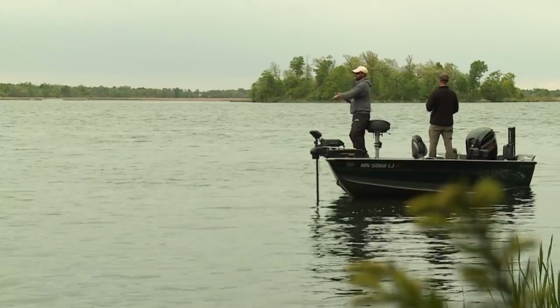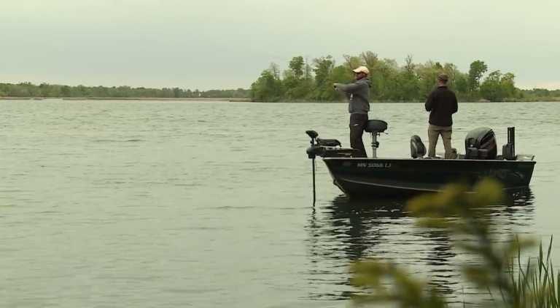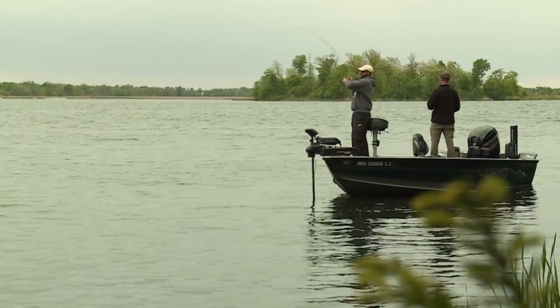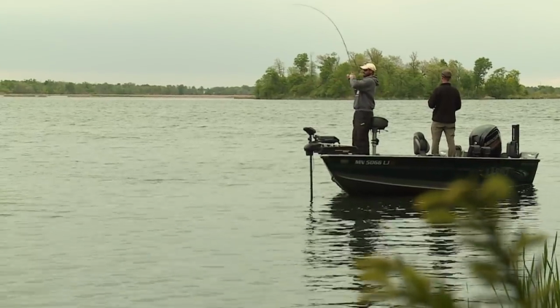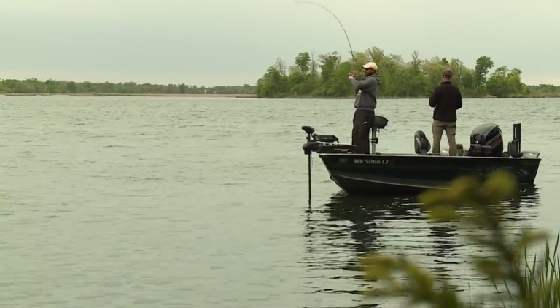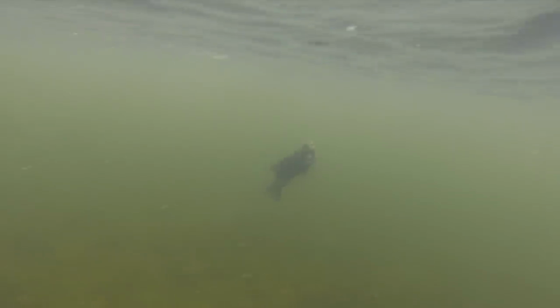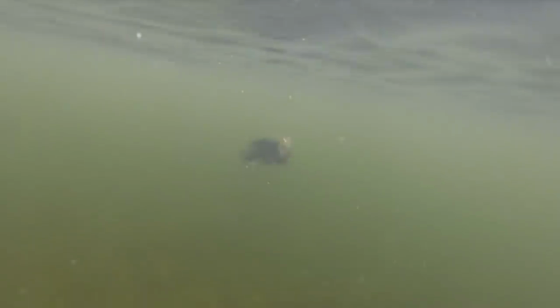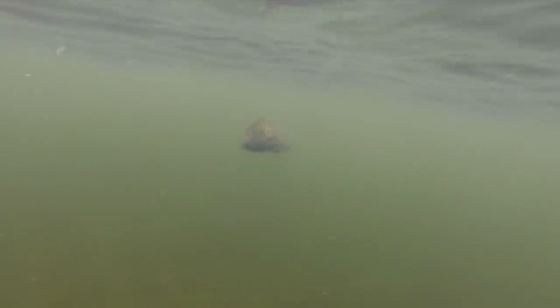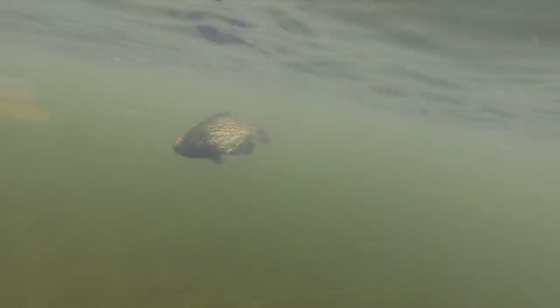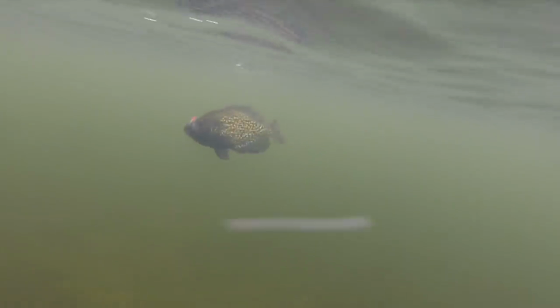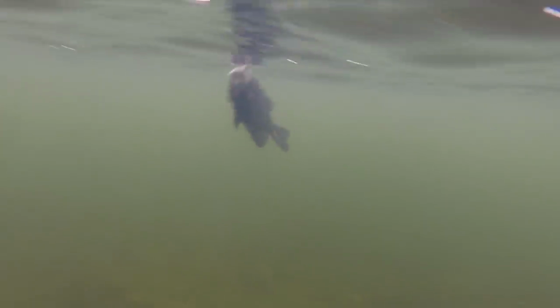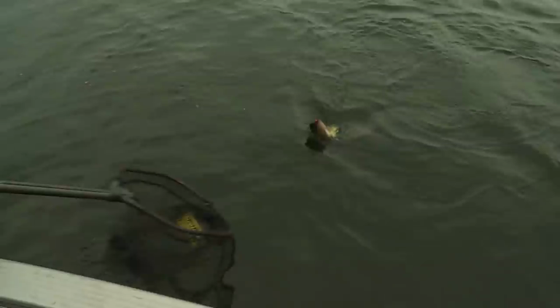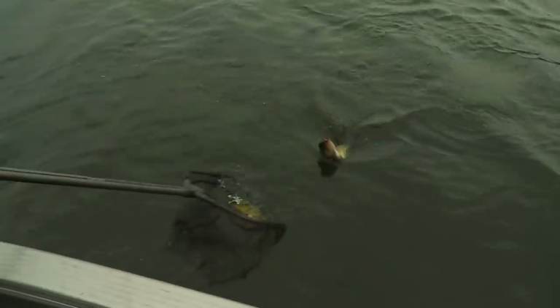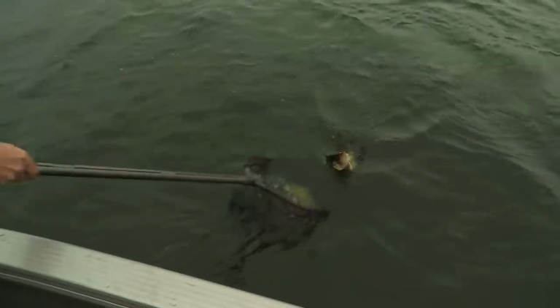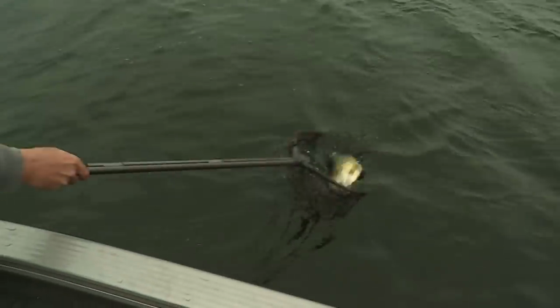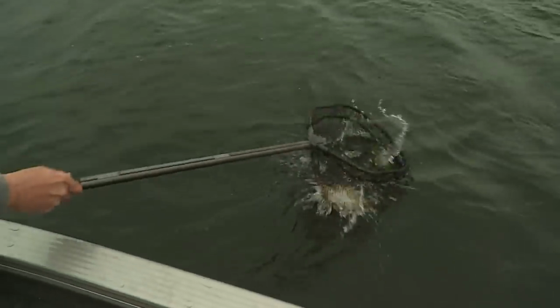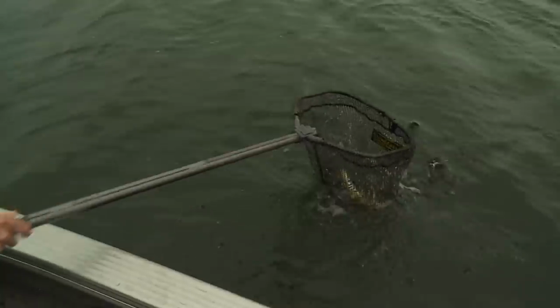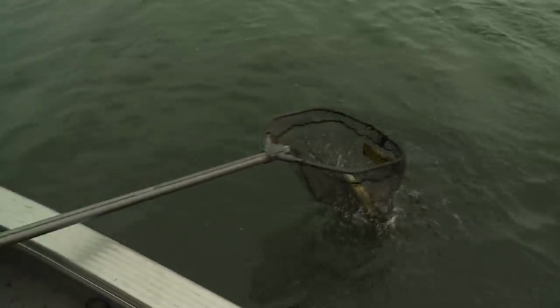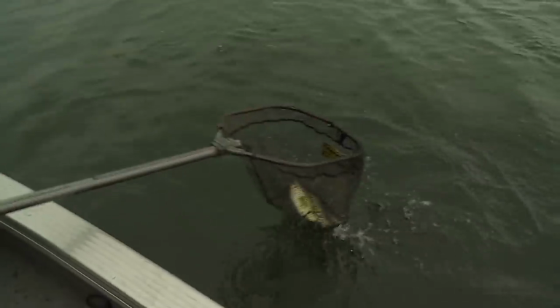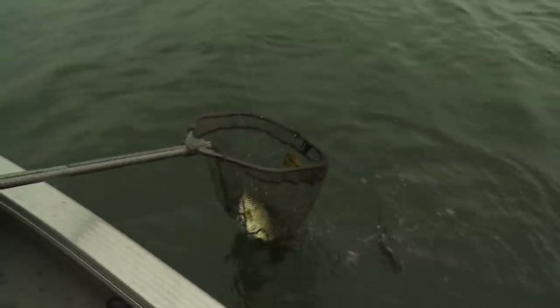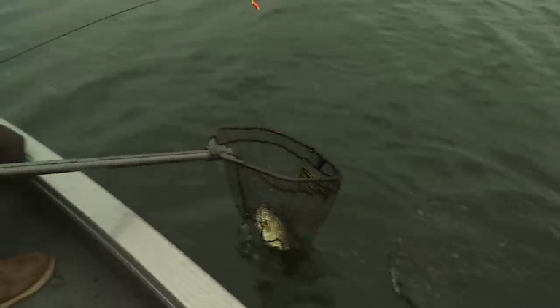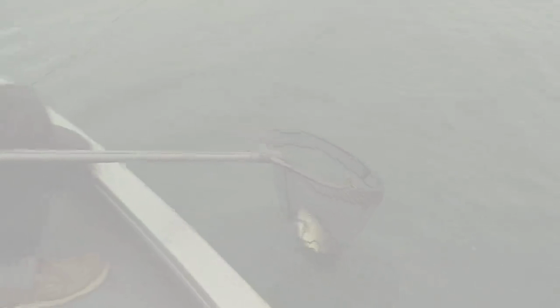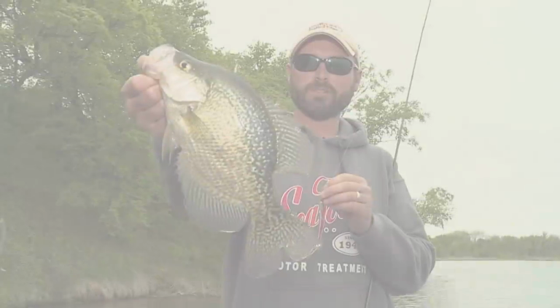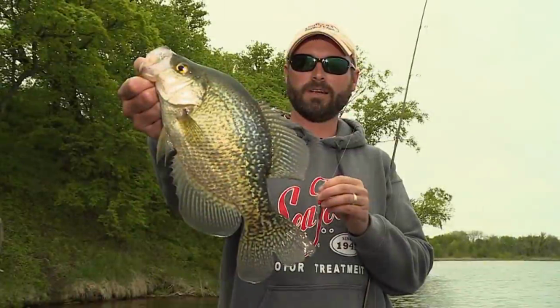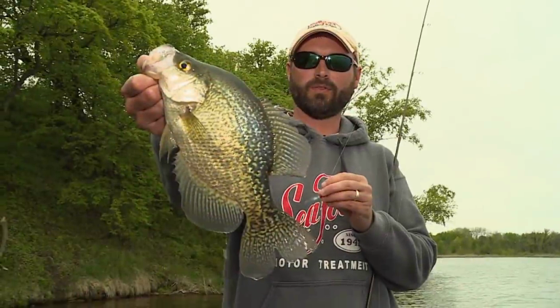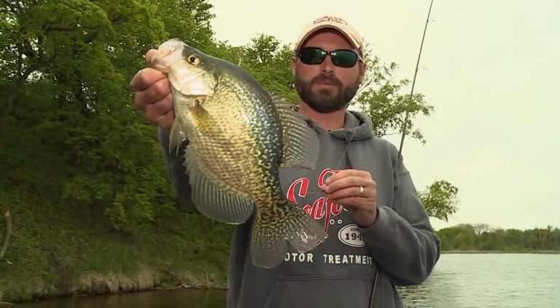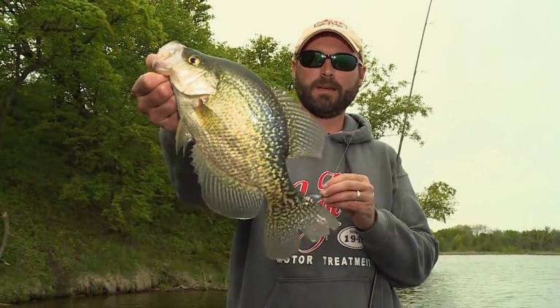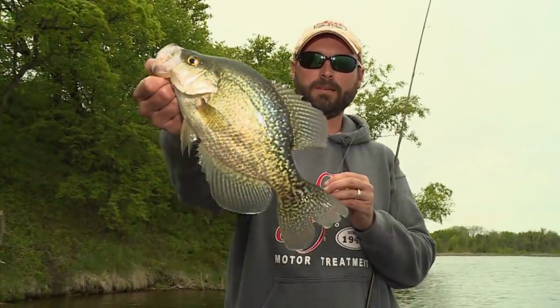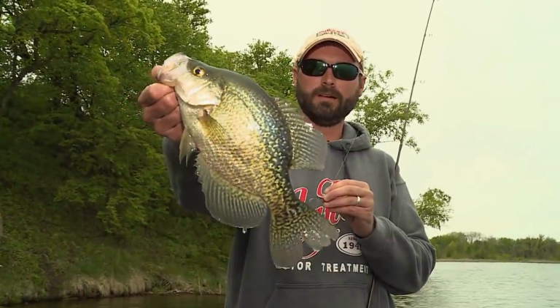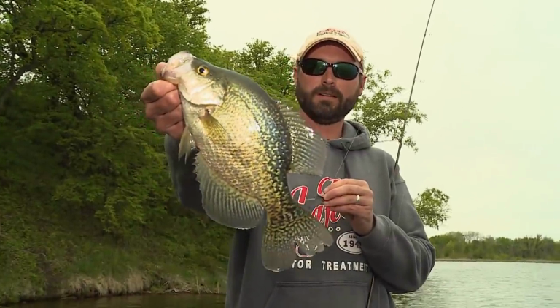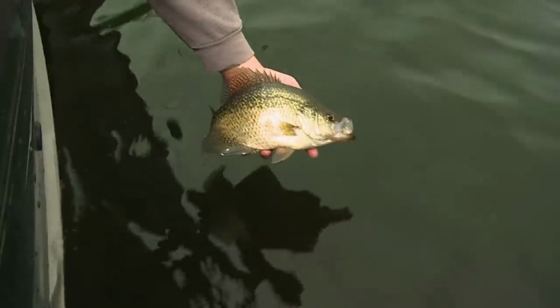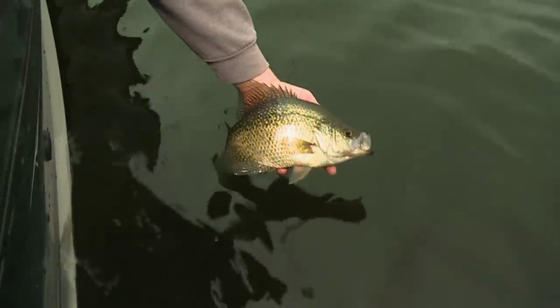Oh, there's one. Dumbles! Gosh, those are nice fish. Aren't they beautiful?